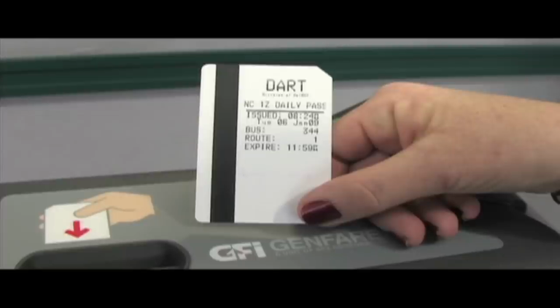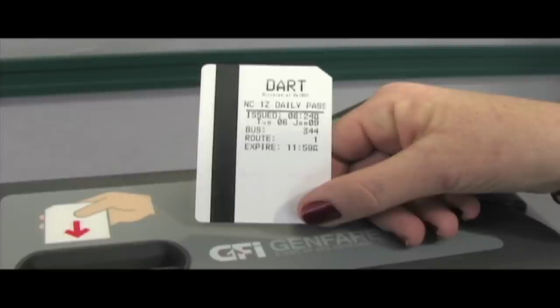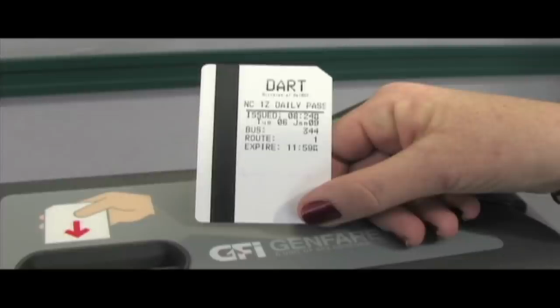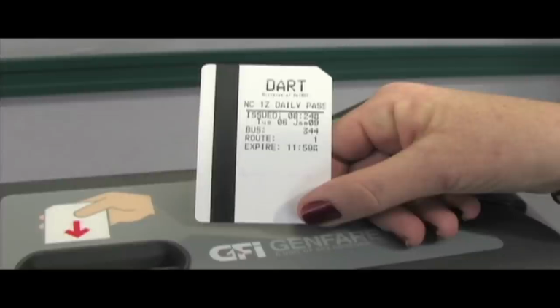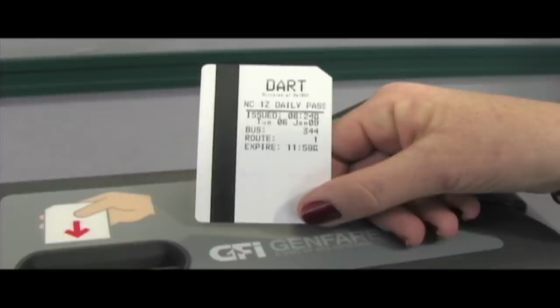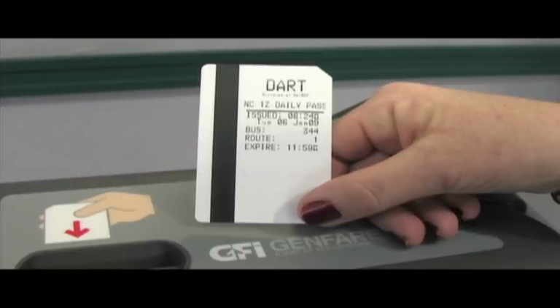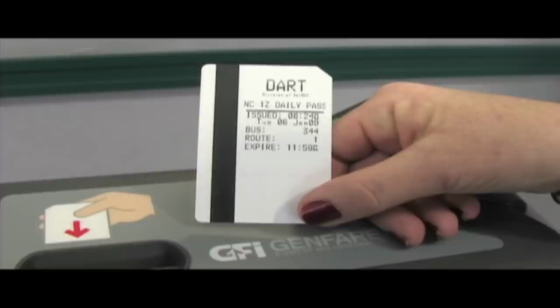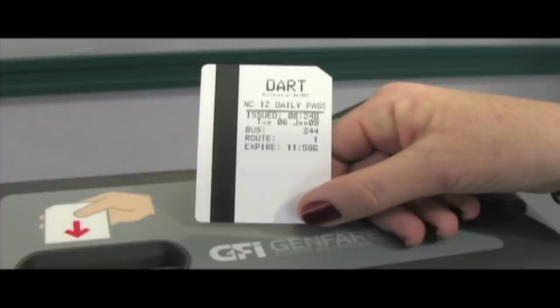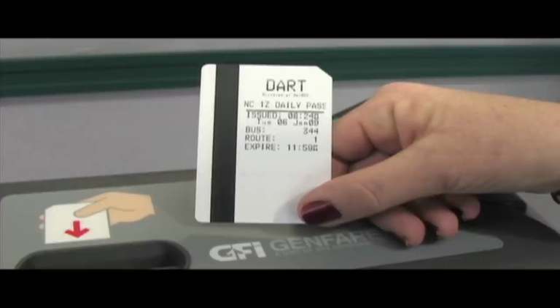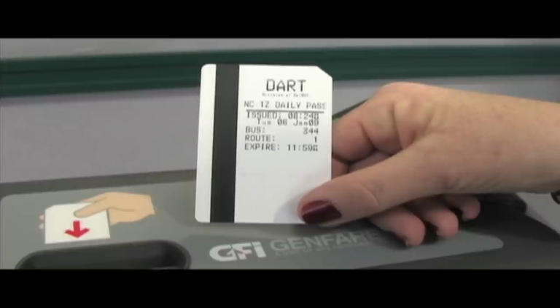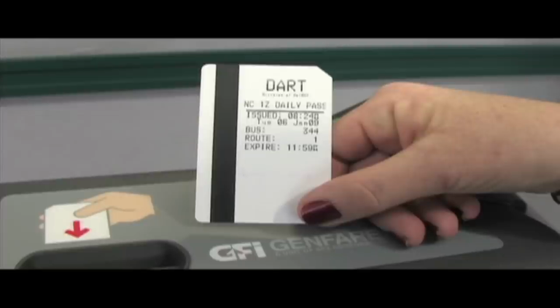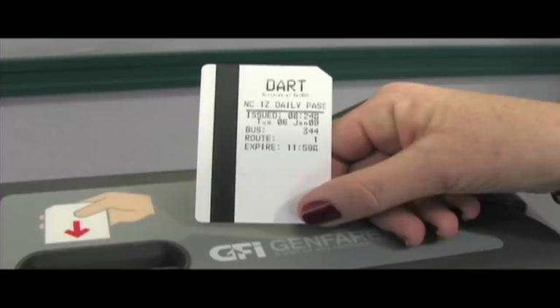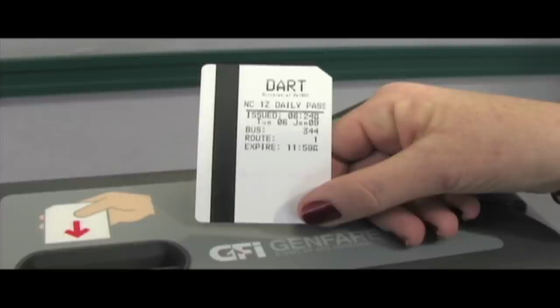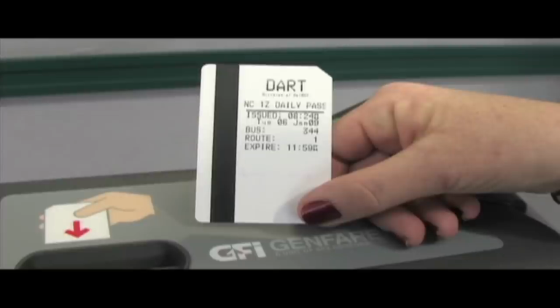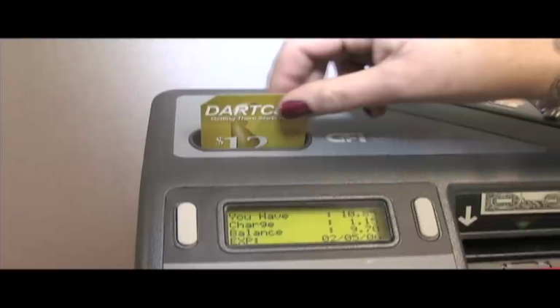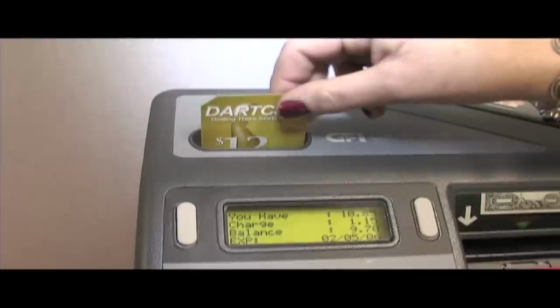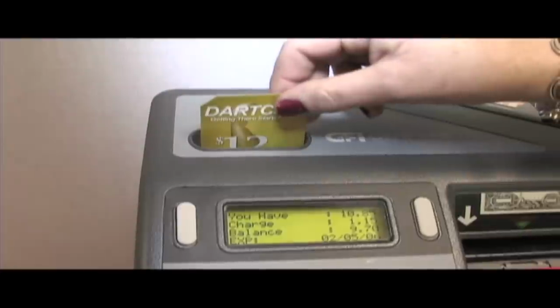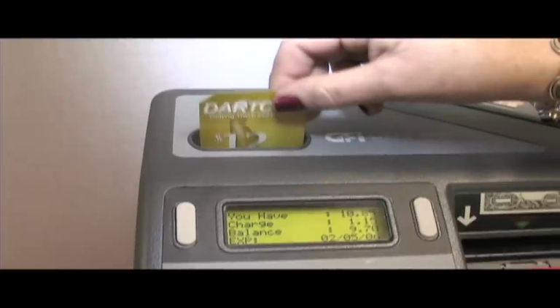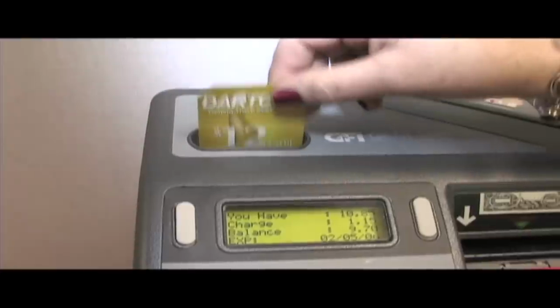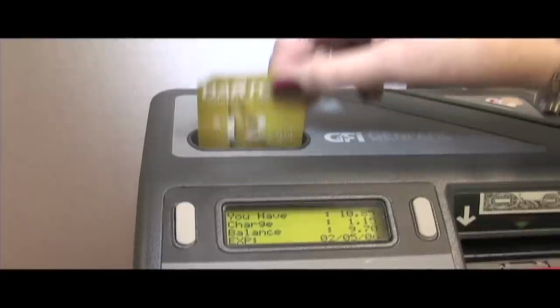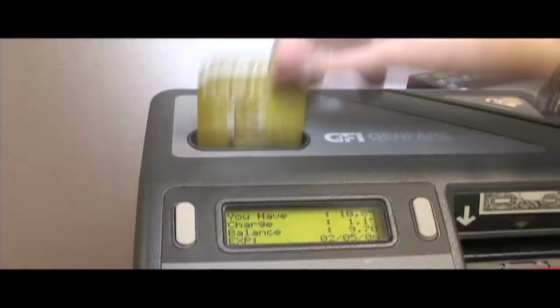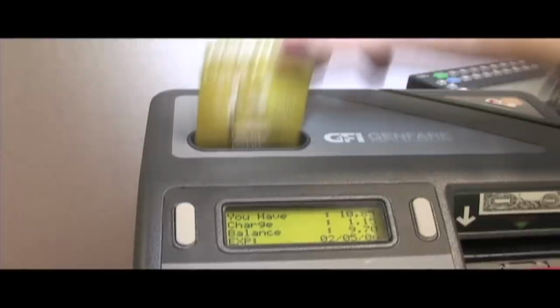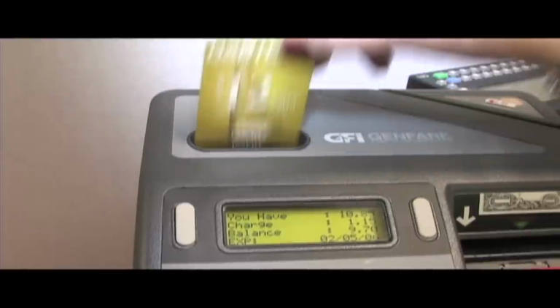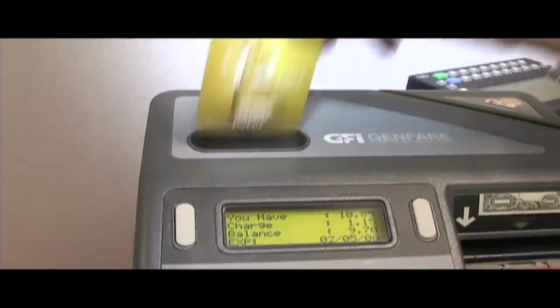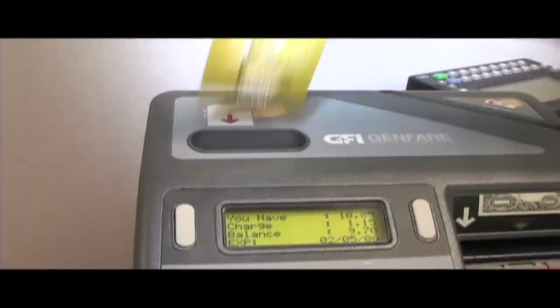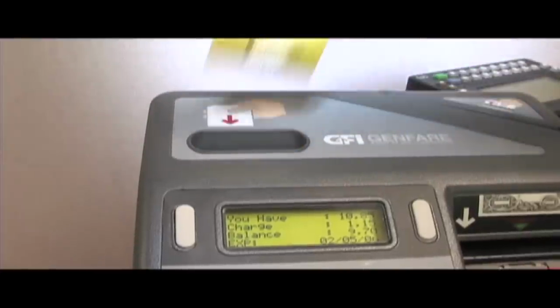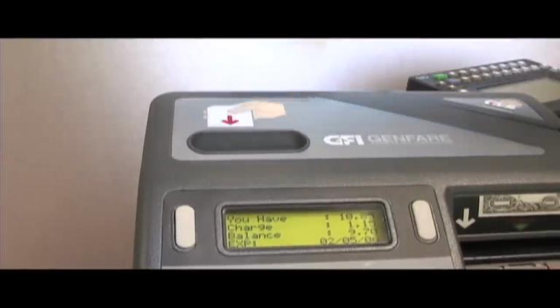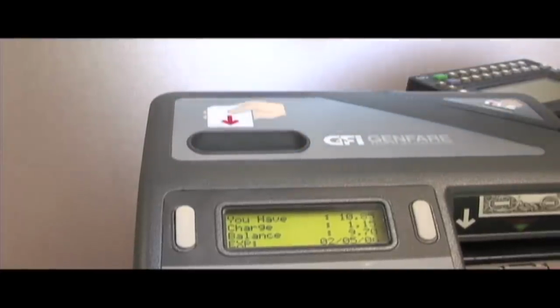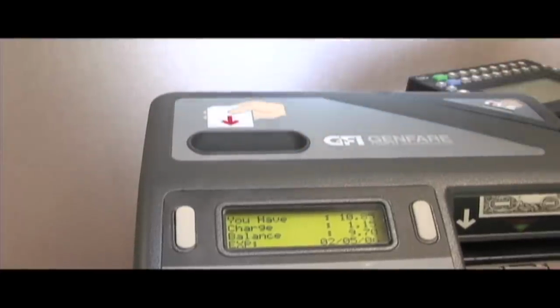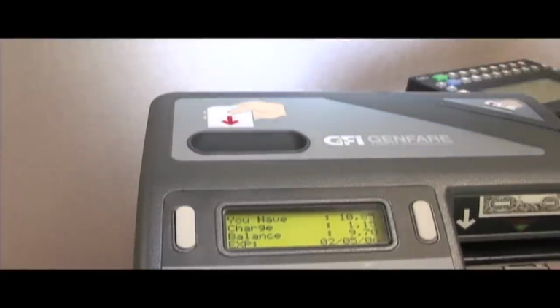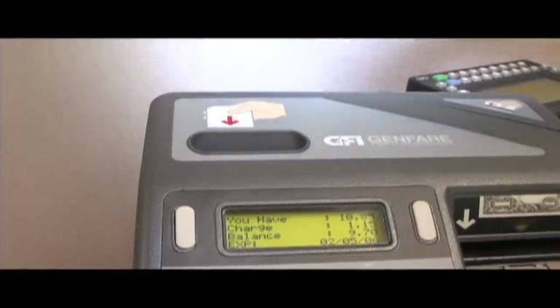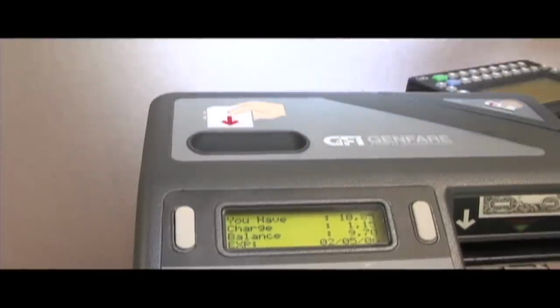And now you'll be able to see the same information on the passenger display panel as well.